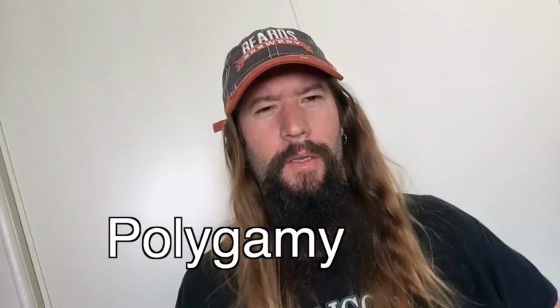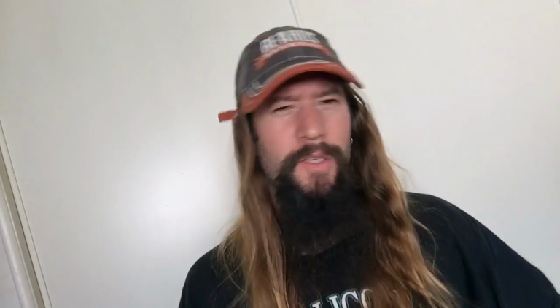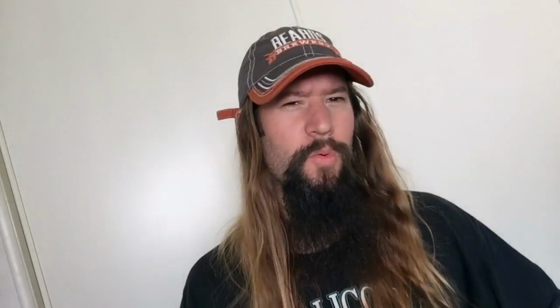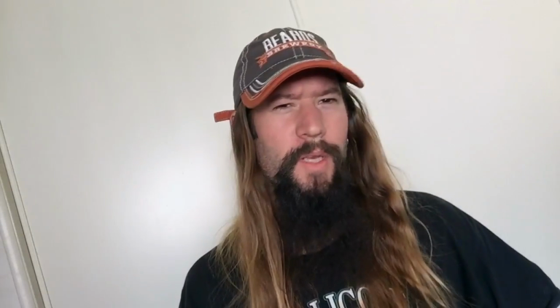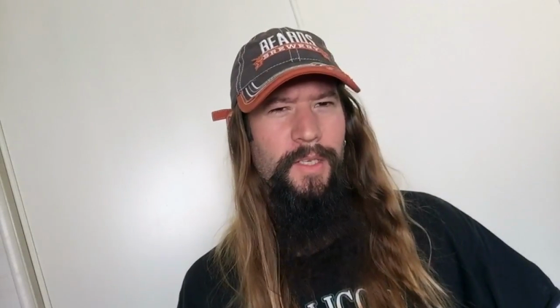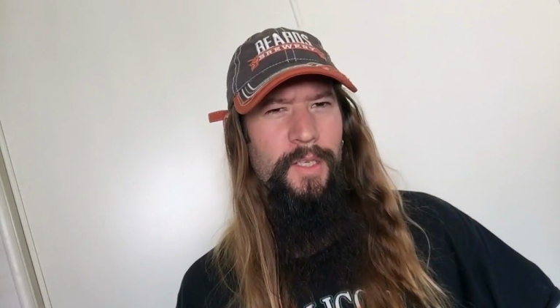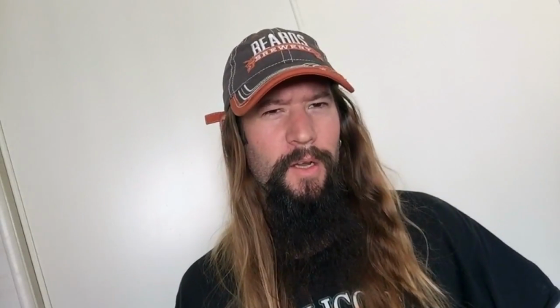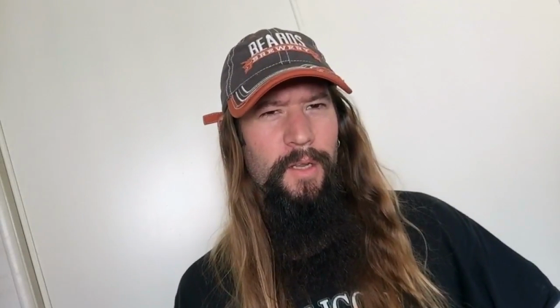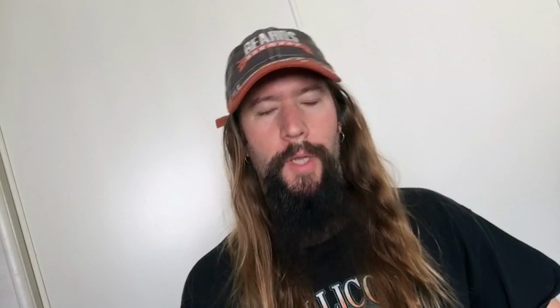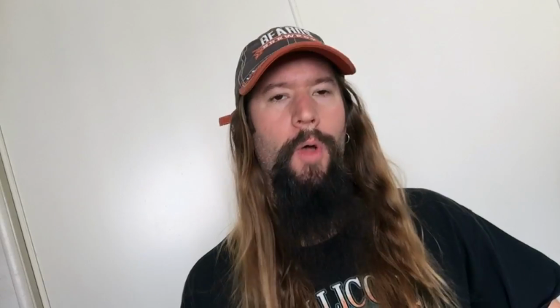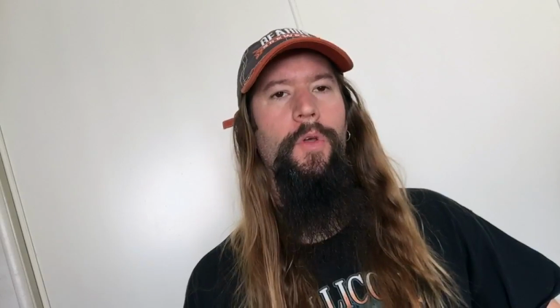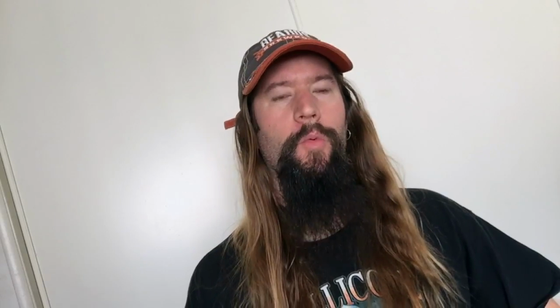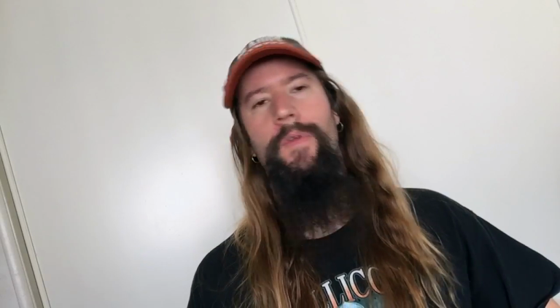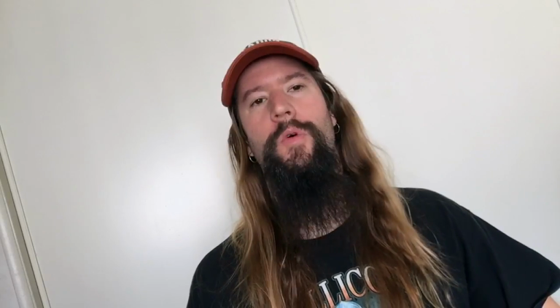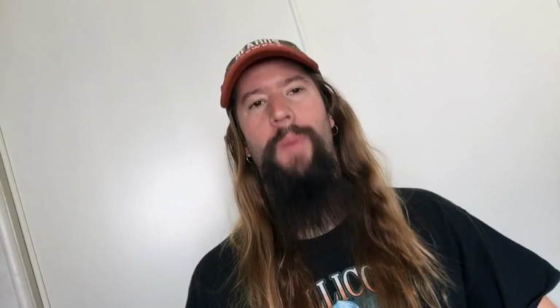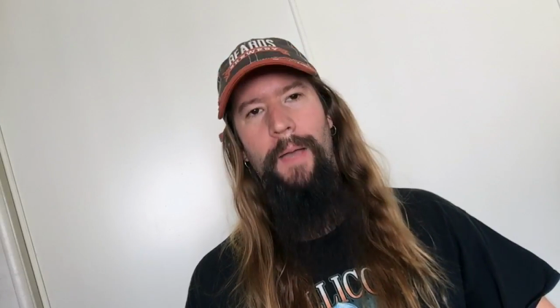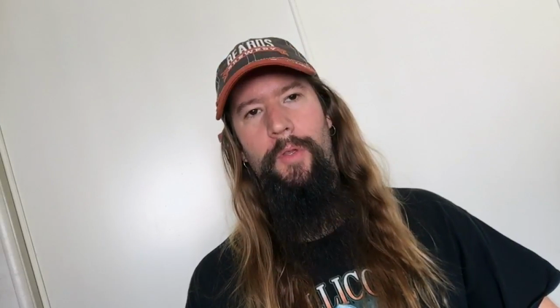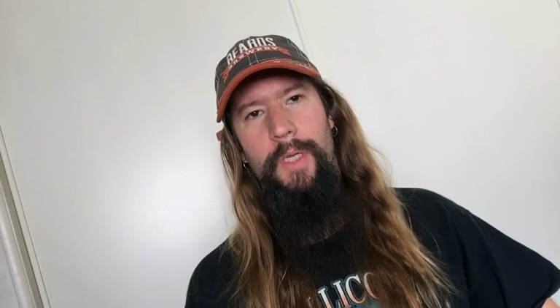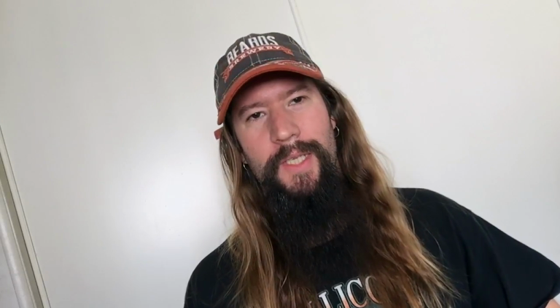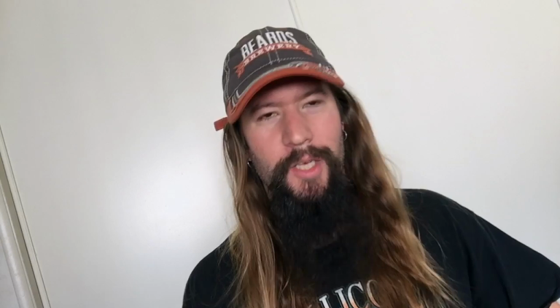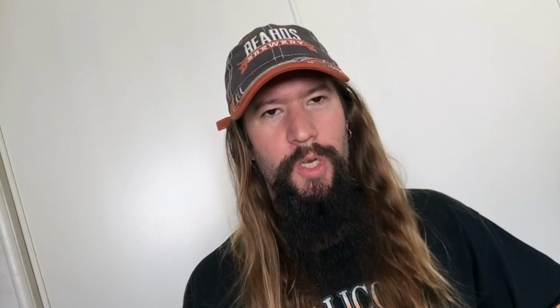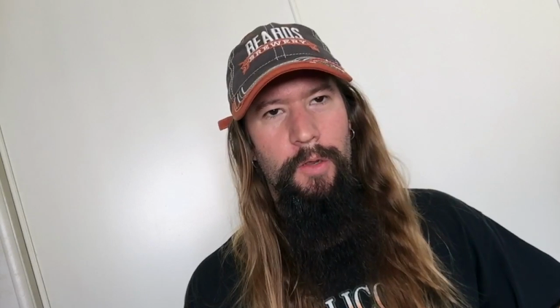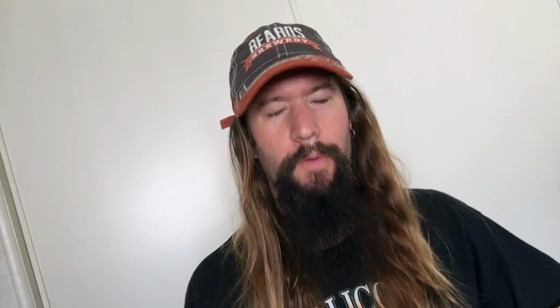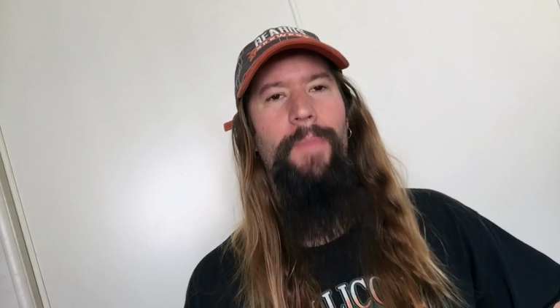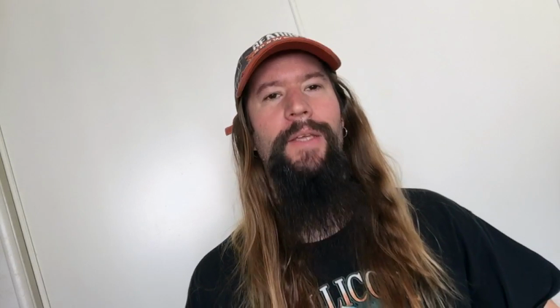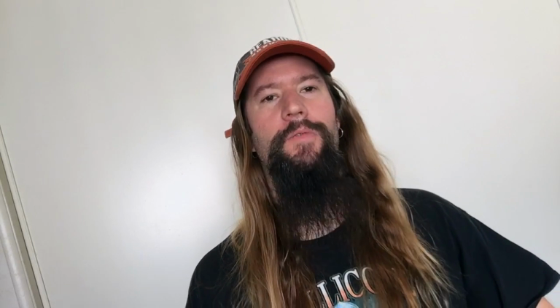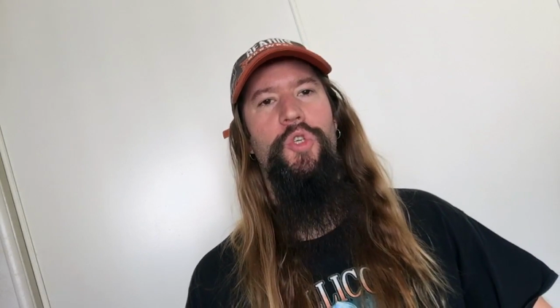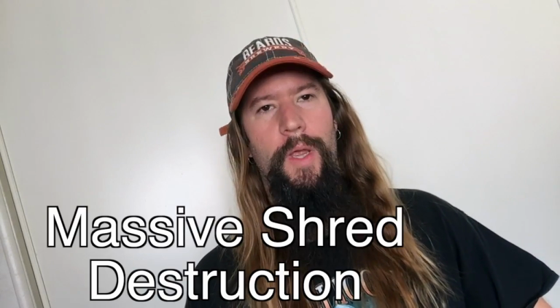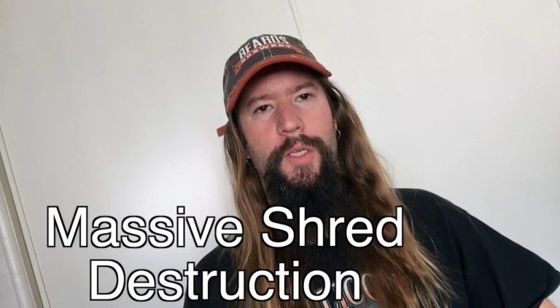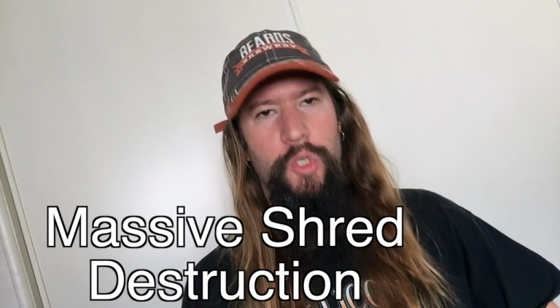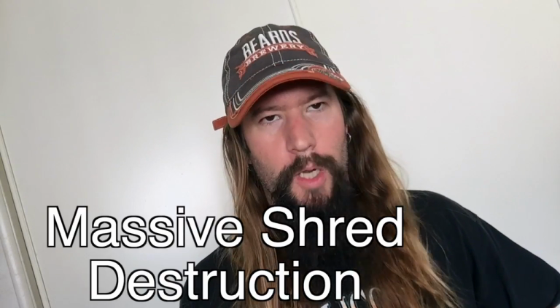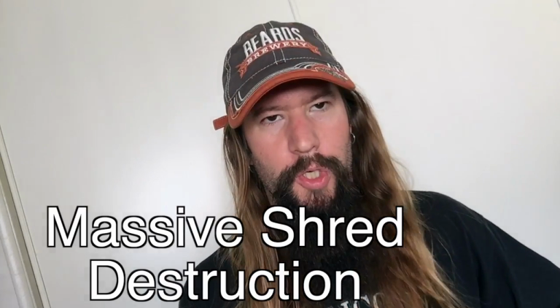Today we'll have a look at one of his most popular licks, engineered for massive shred destruction.